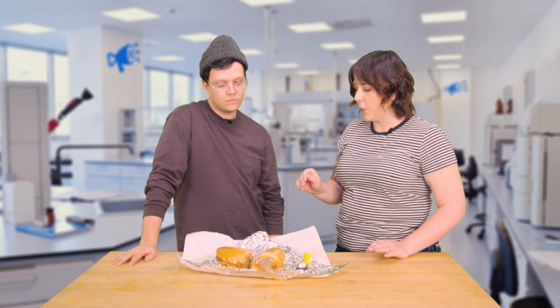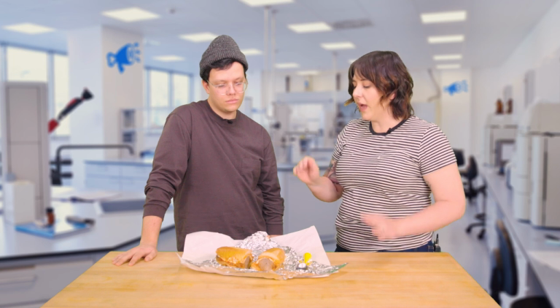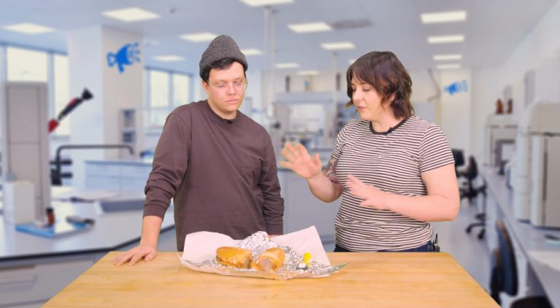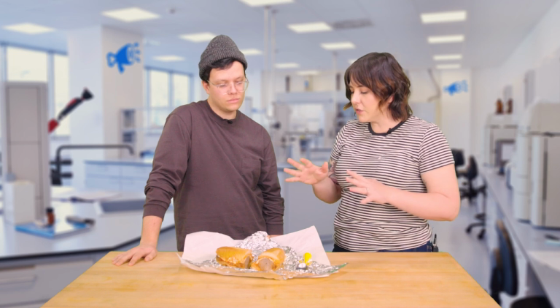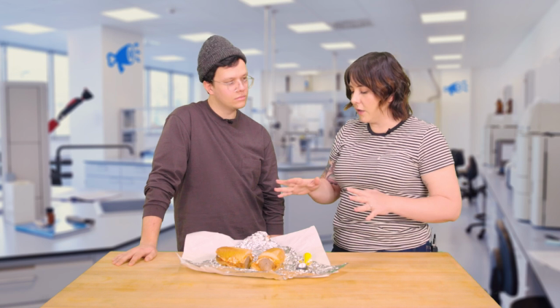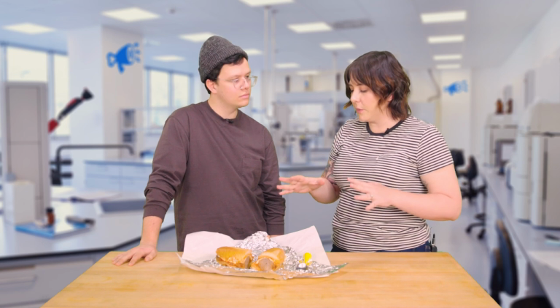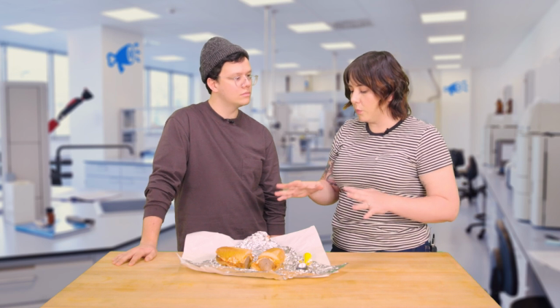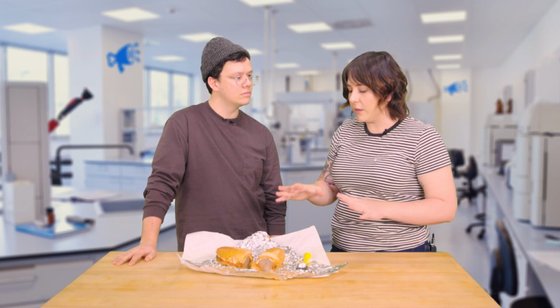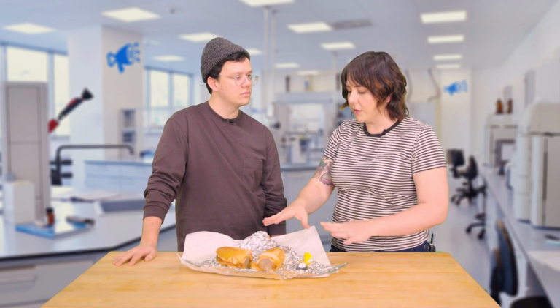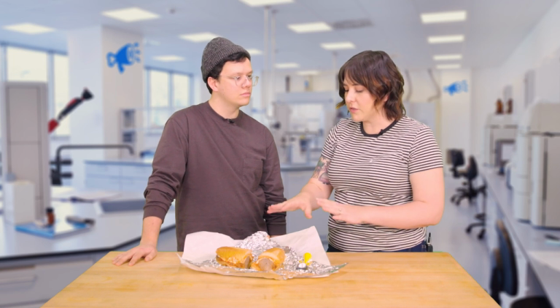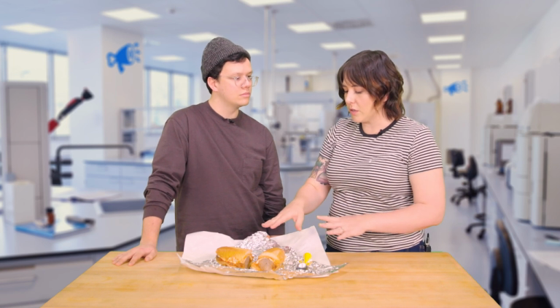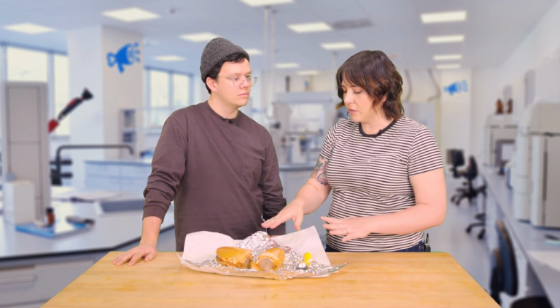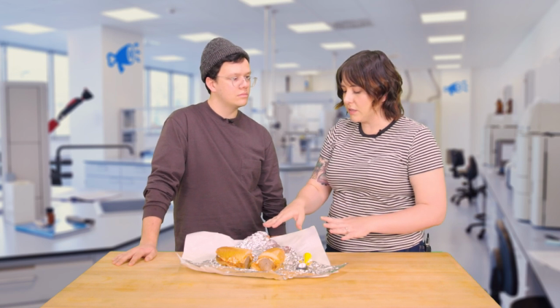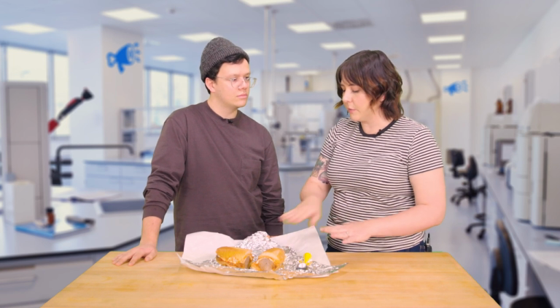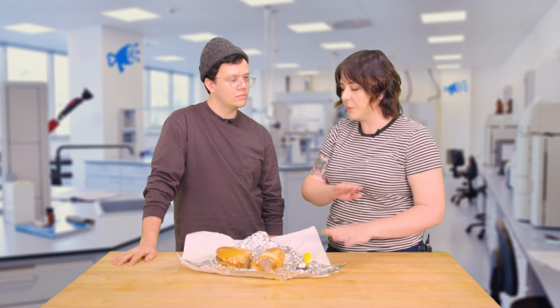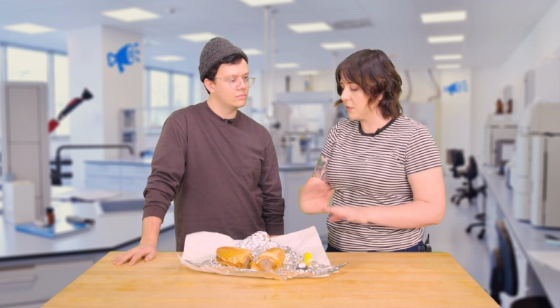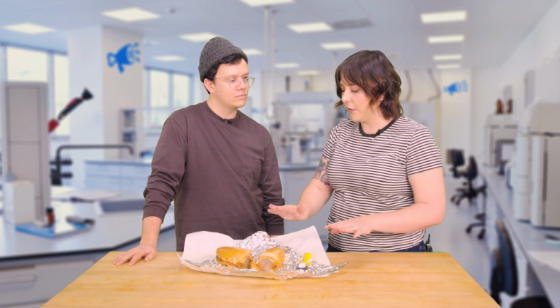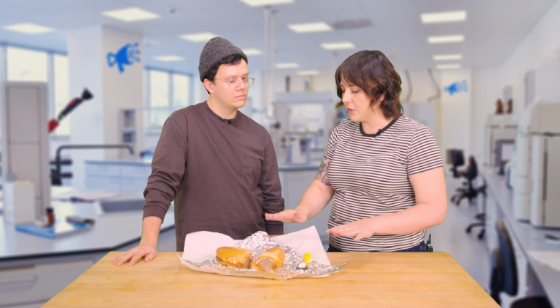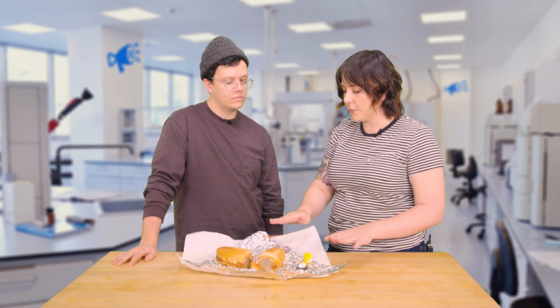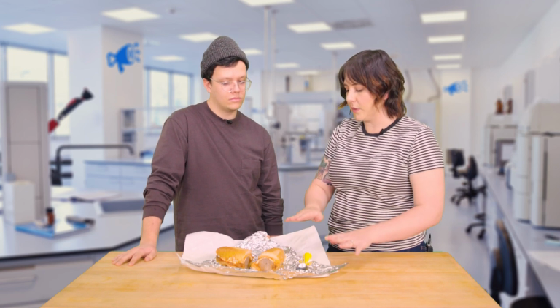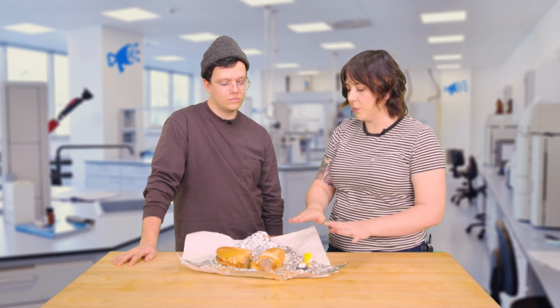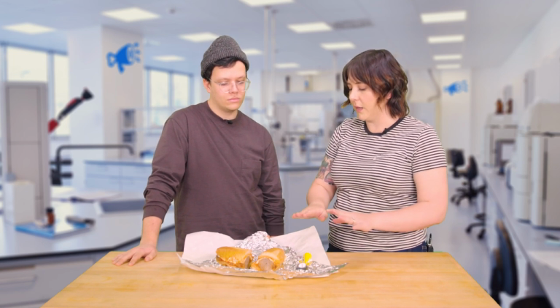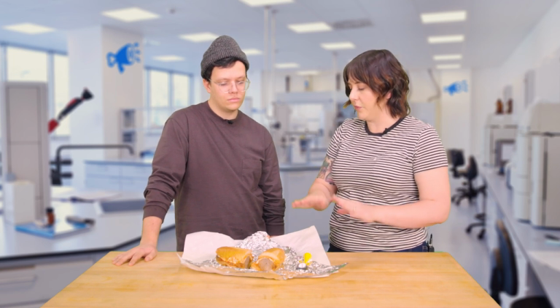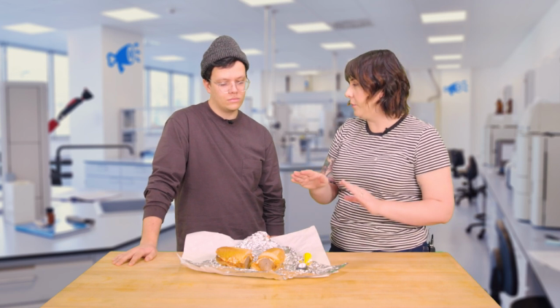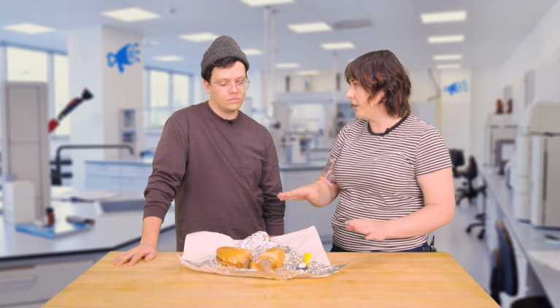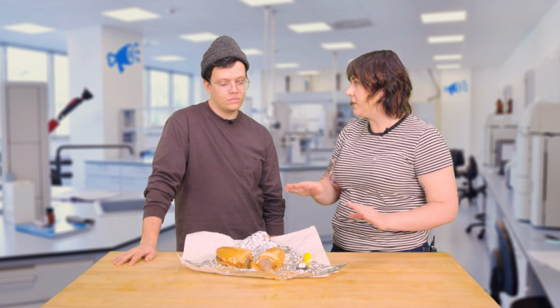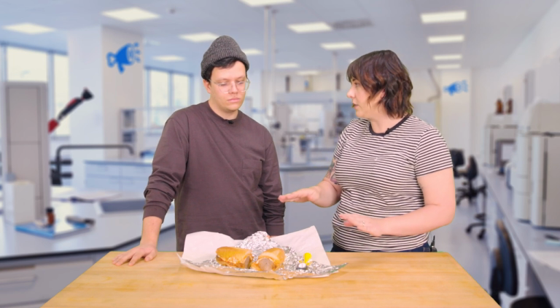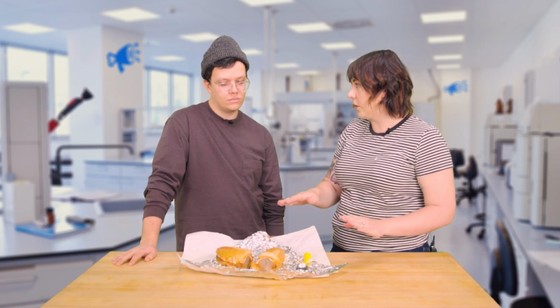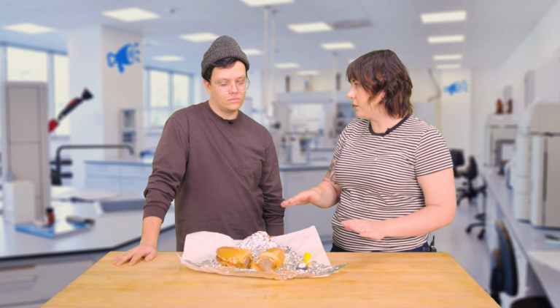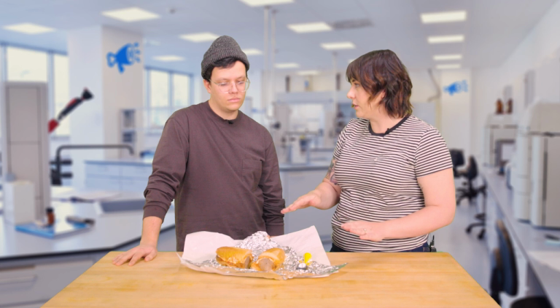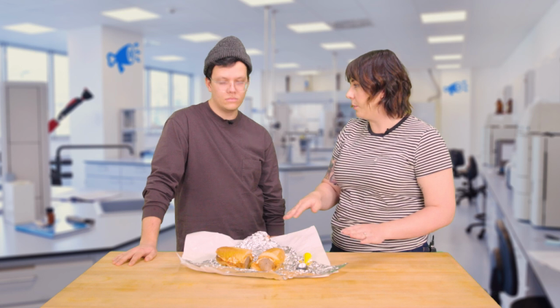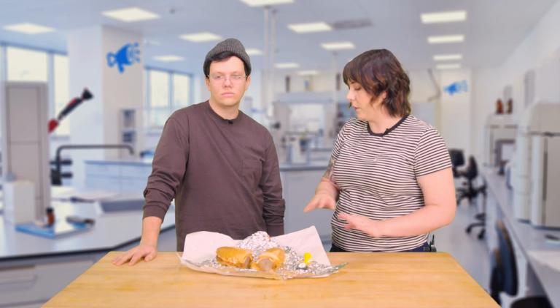We have the sauce we want, and there is sauce on this sandwich, but it's not the sauce we want, so we're gonna have to completely de-sauce these meatballs.